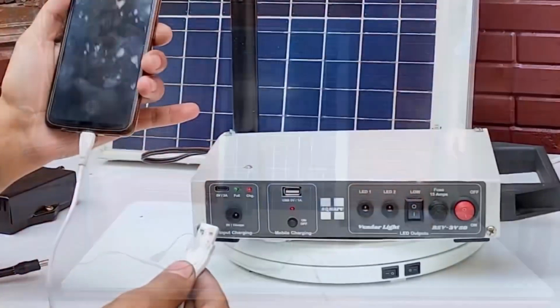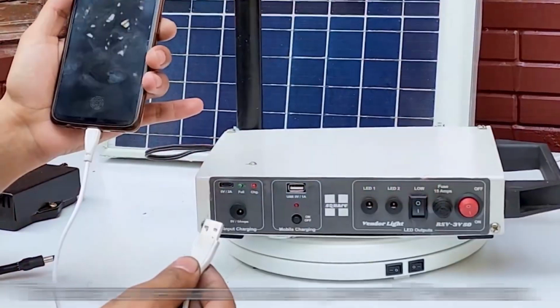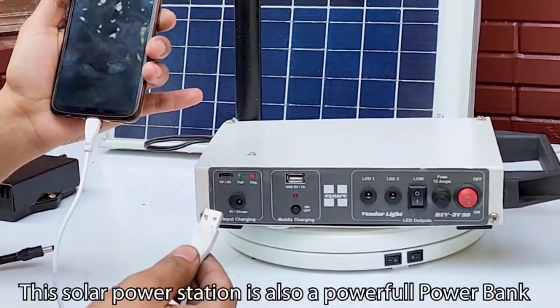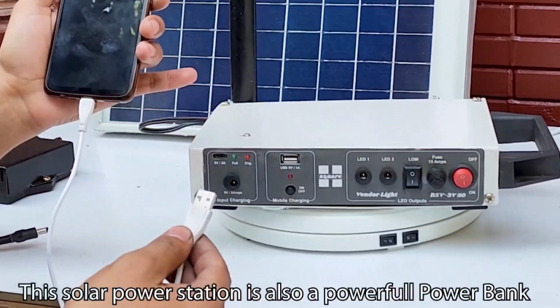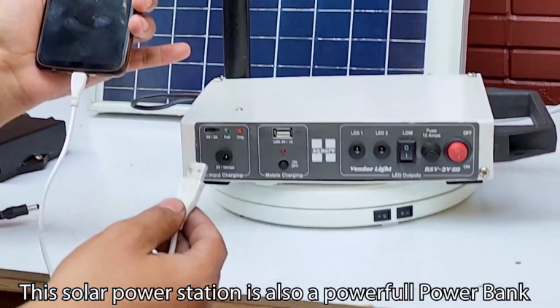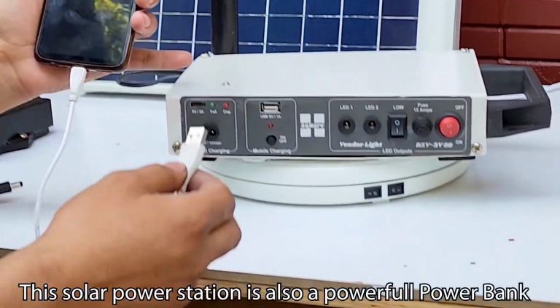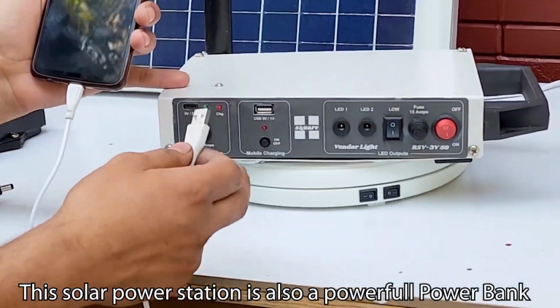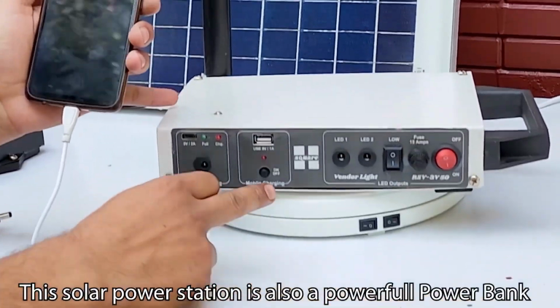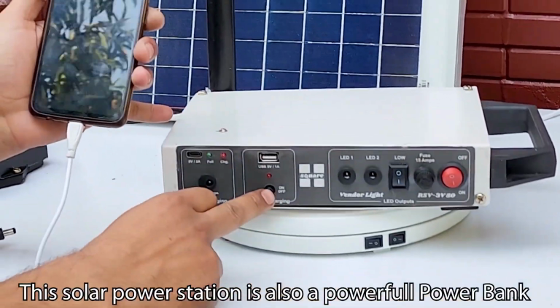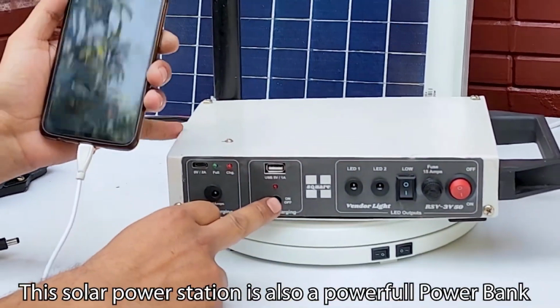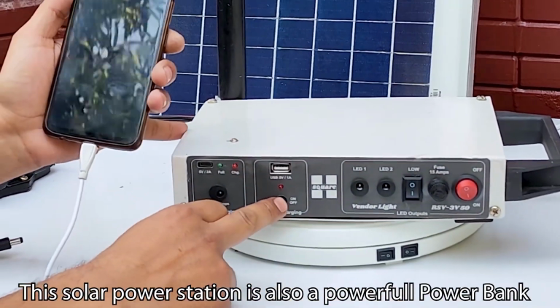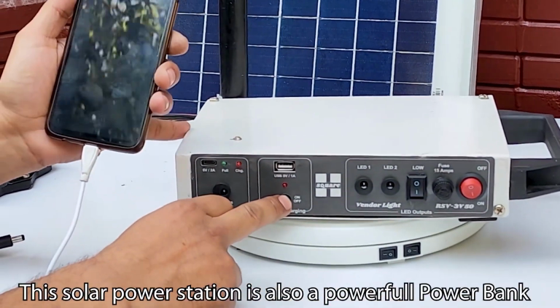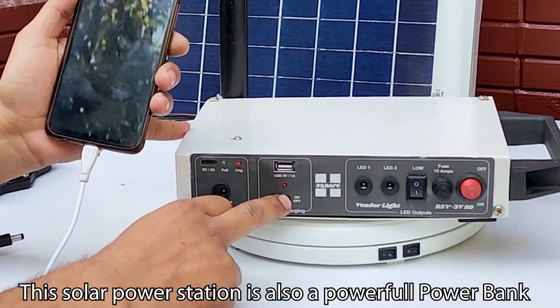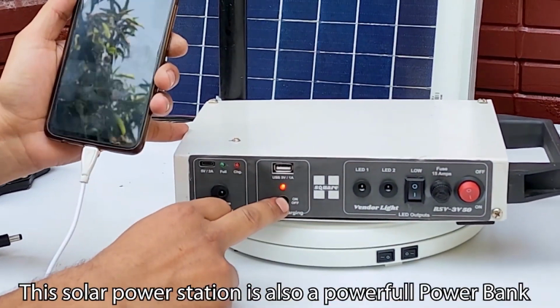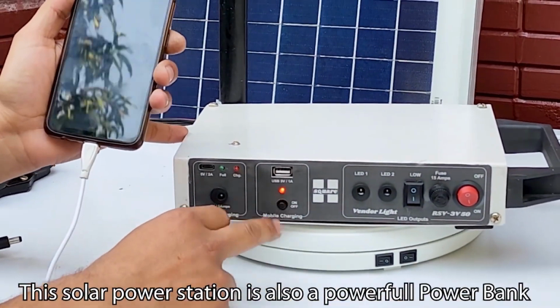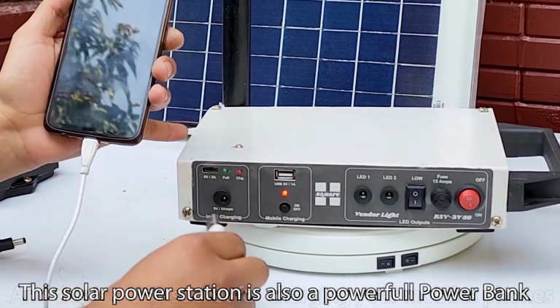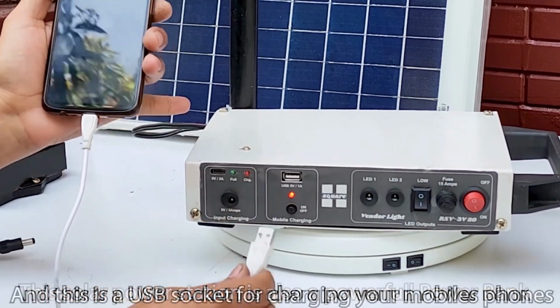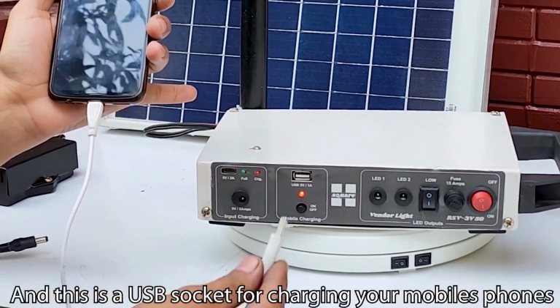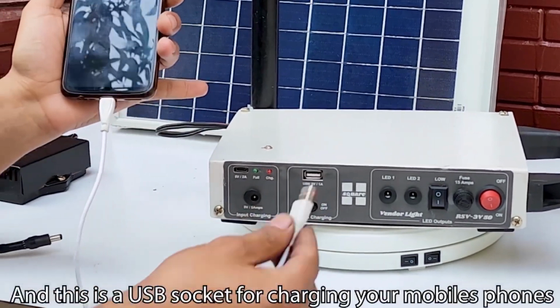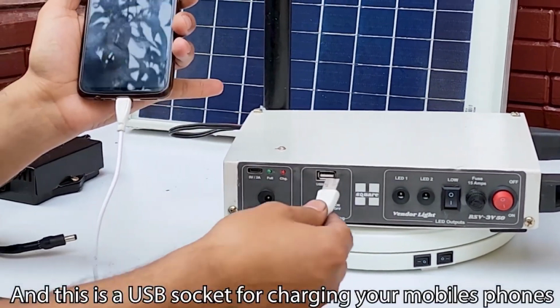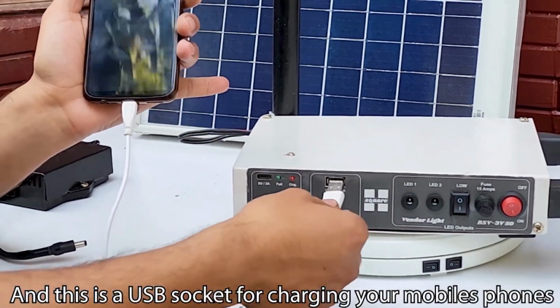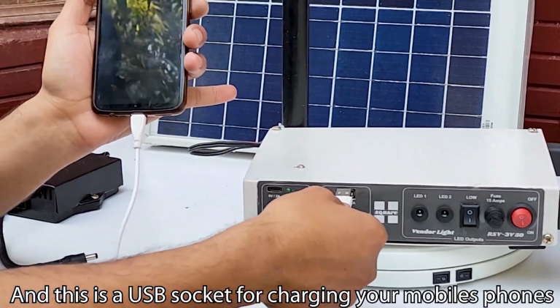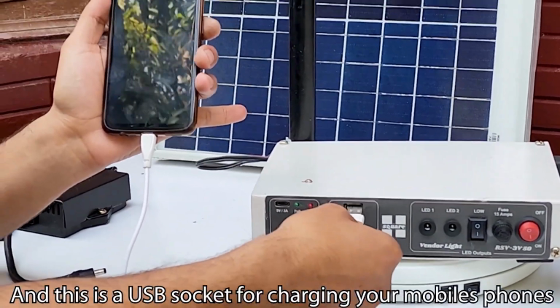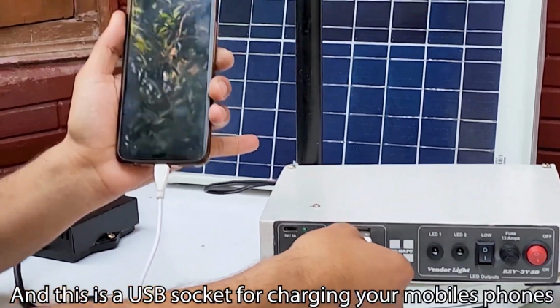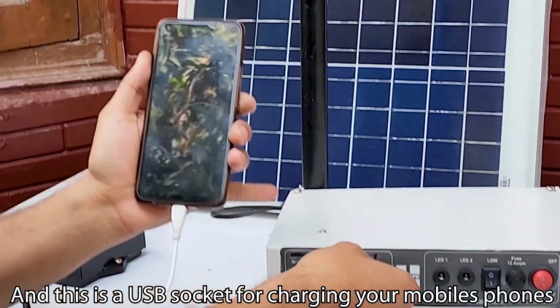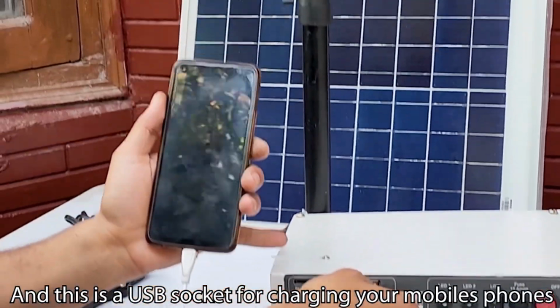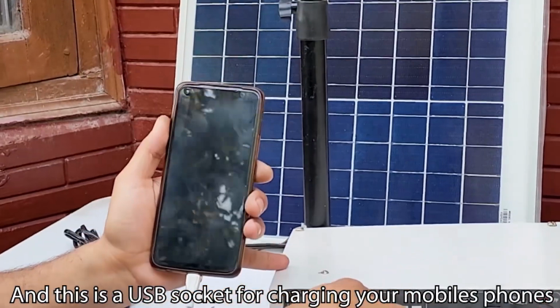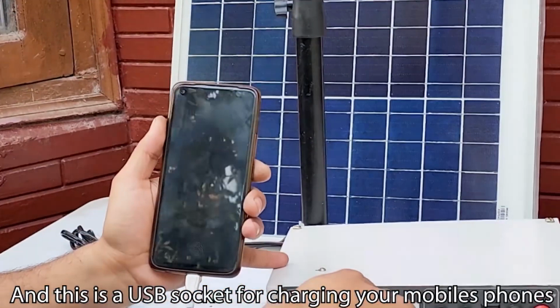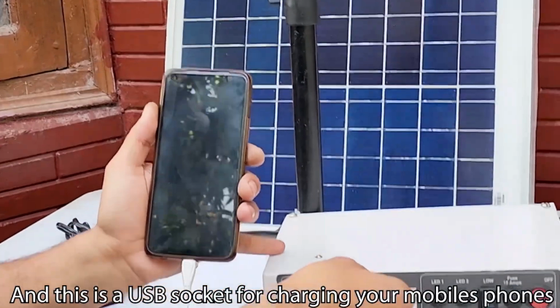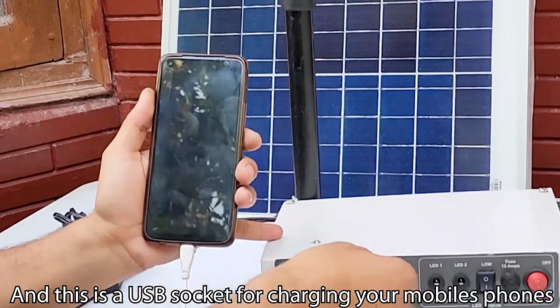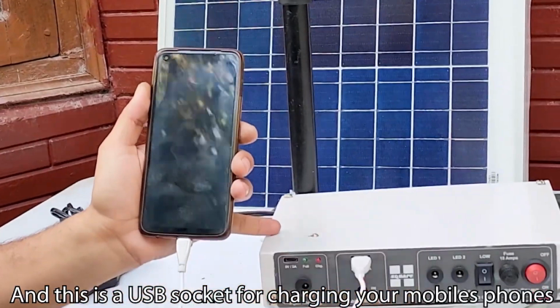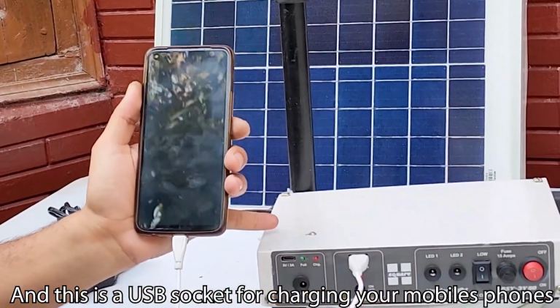This solar power station is also a powerful power bank, and this is a USB socket for charging your mobile phones.